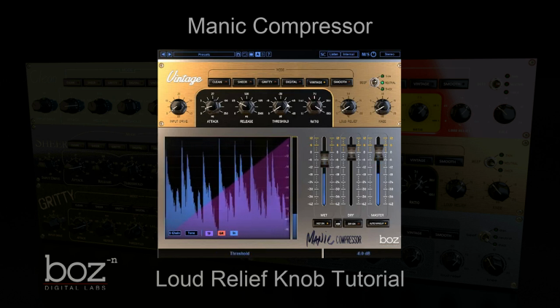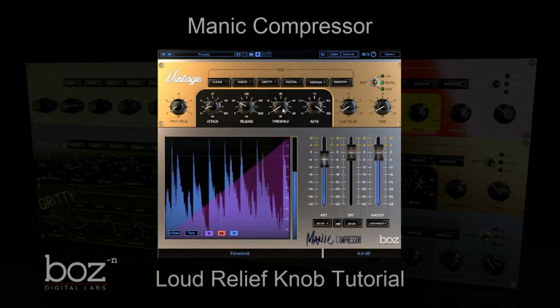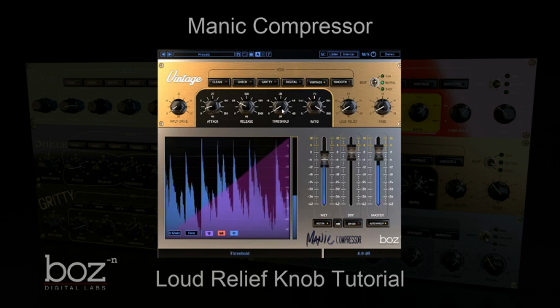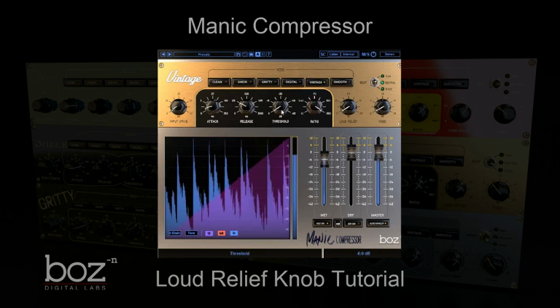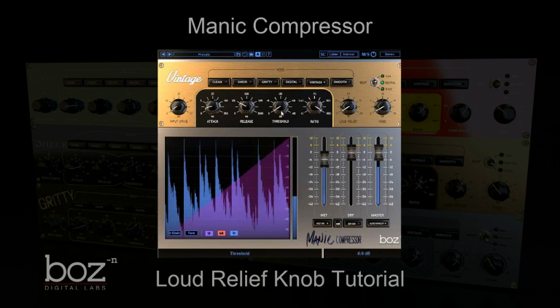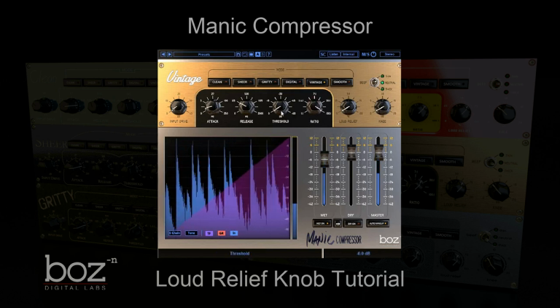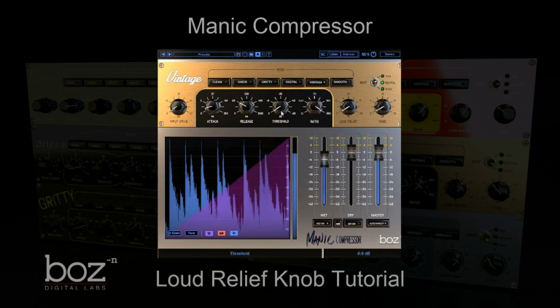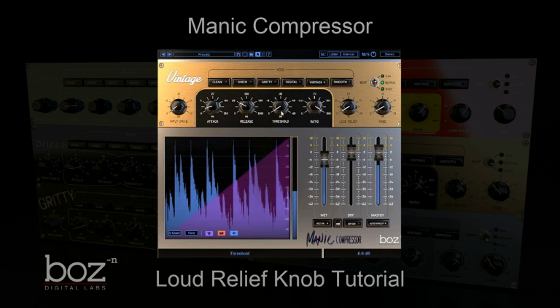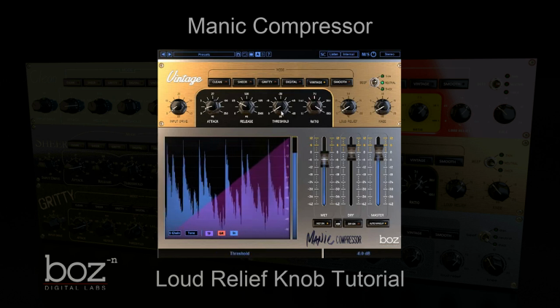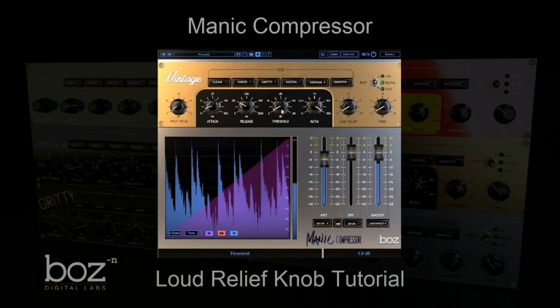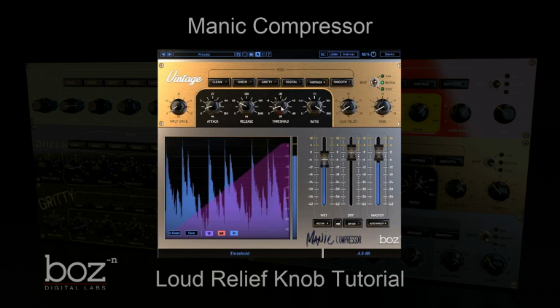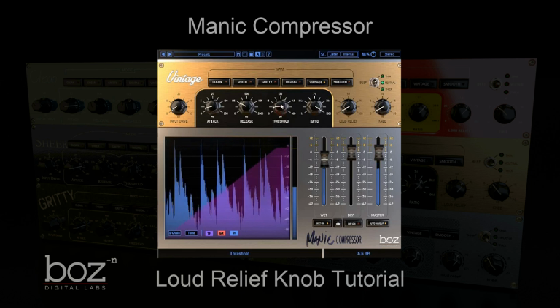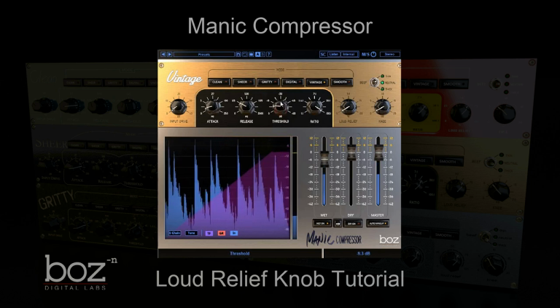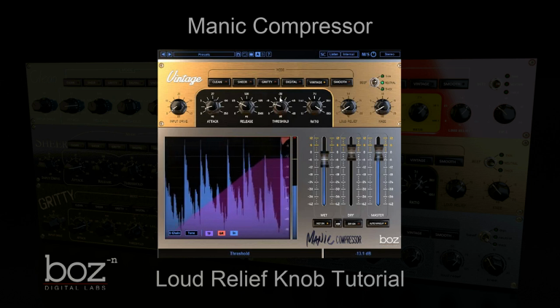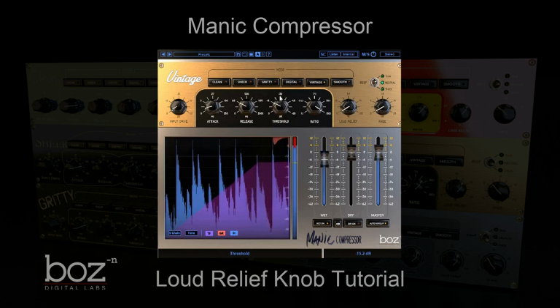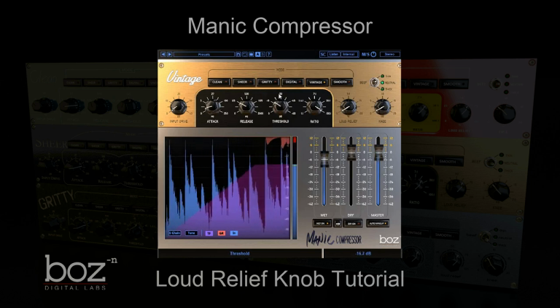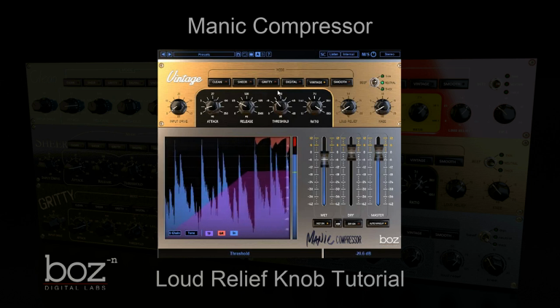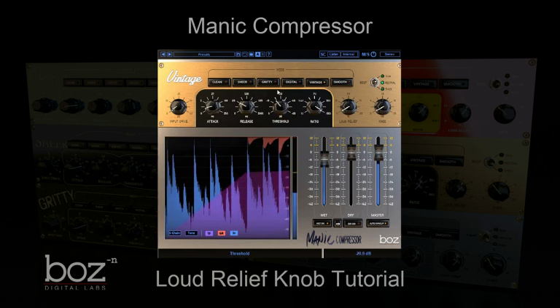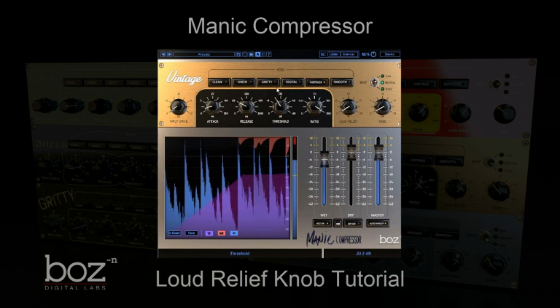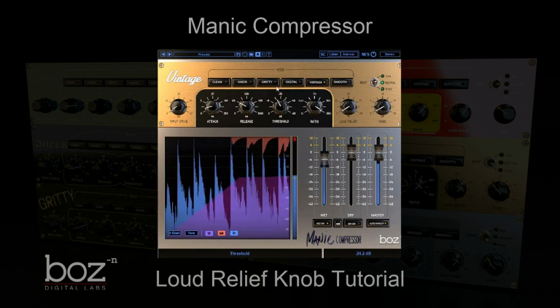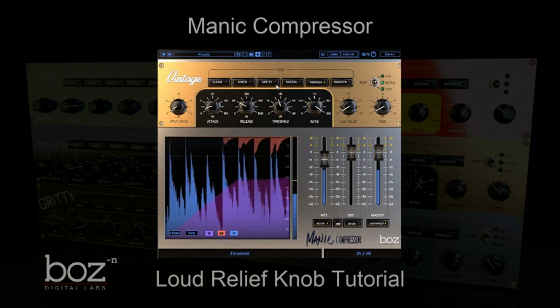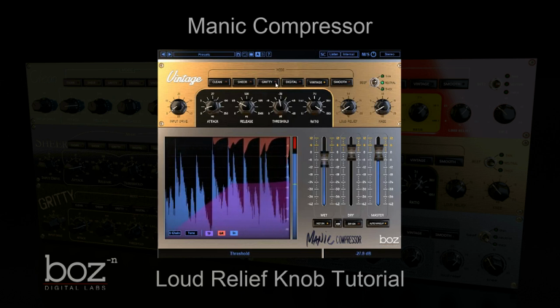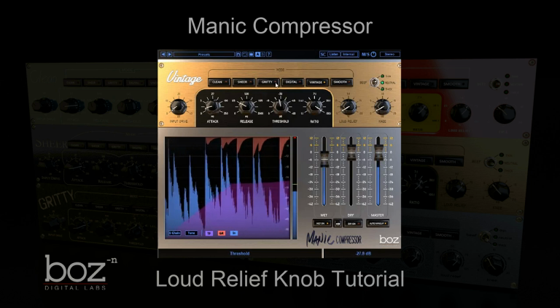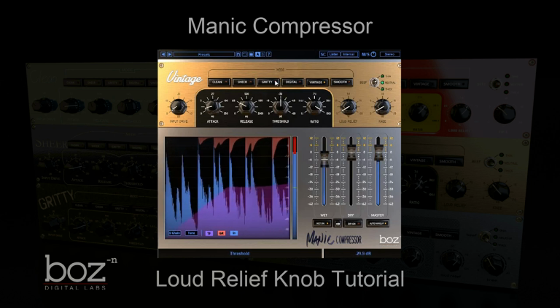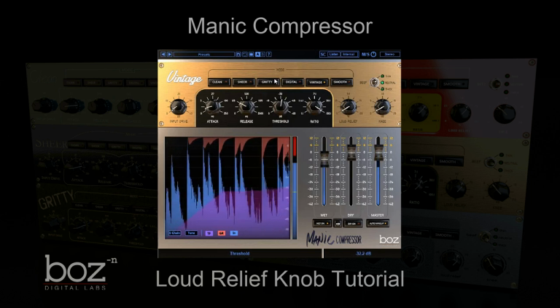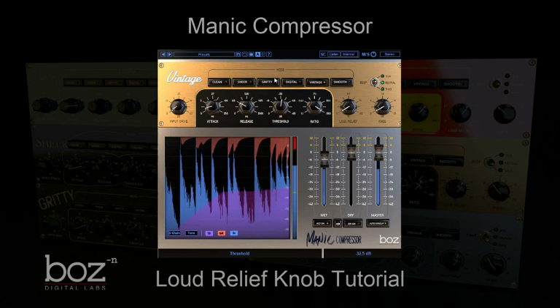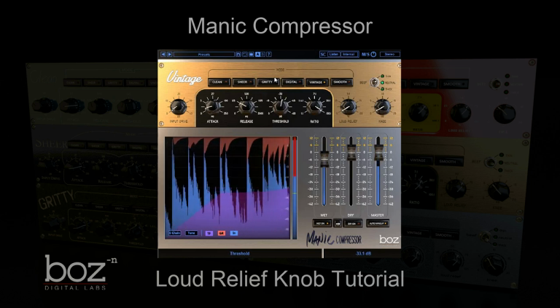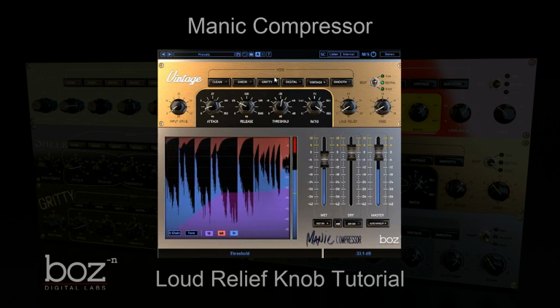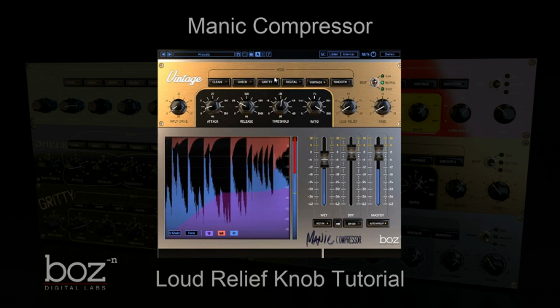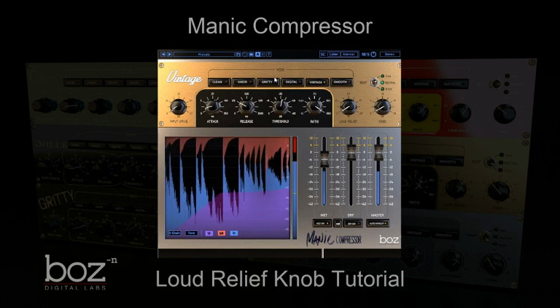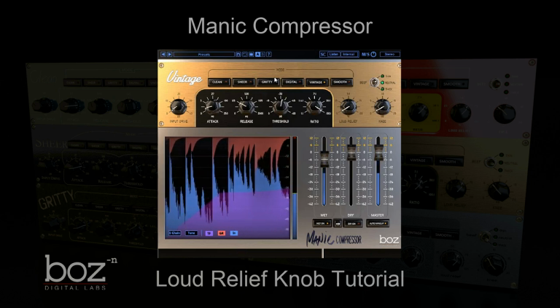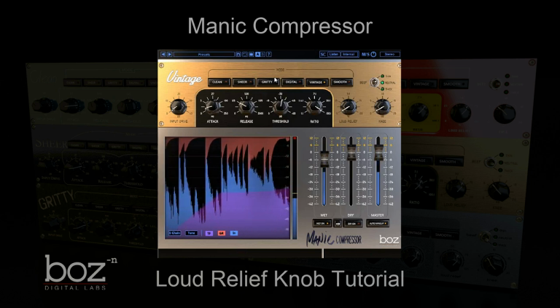Now what I'm going to do is I'm going to bring the threshold down, and I'm going to bring it down so that it's at the point where it's compressing really hard.